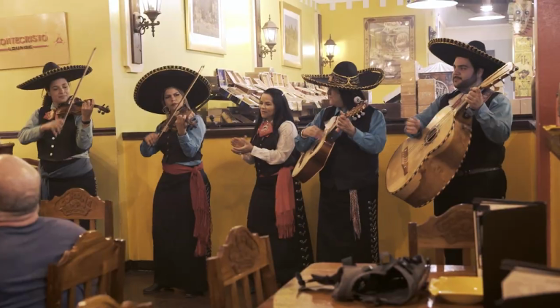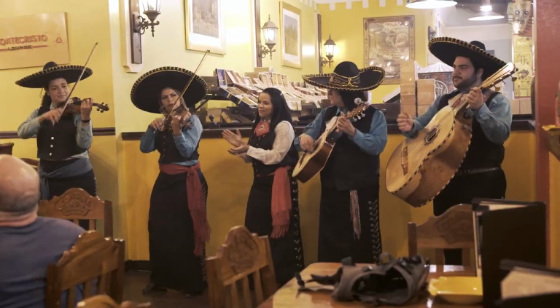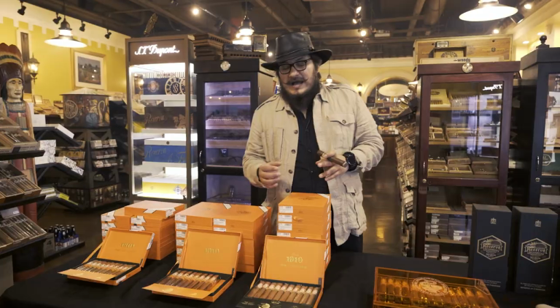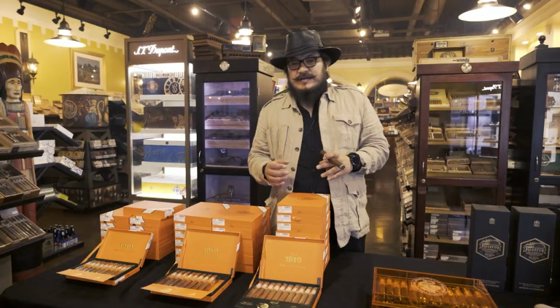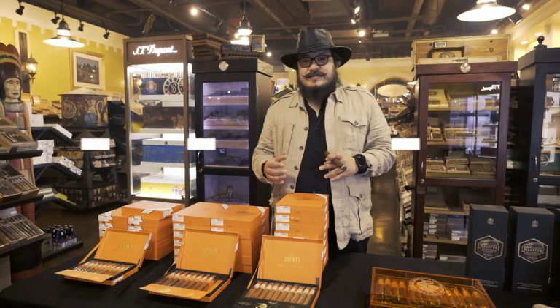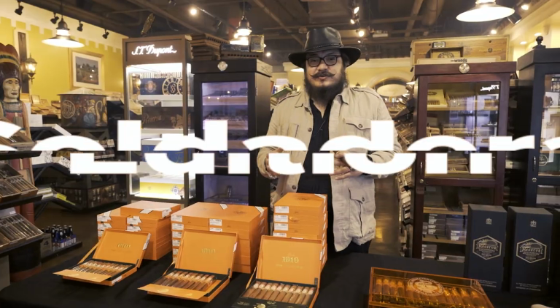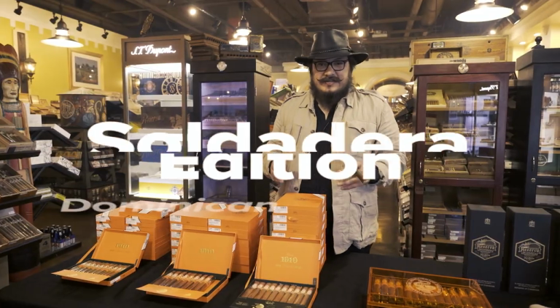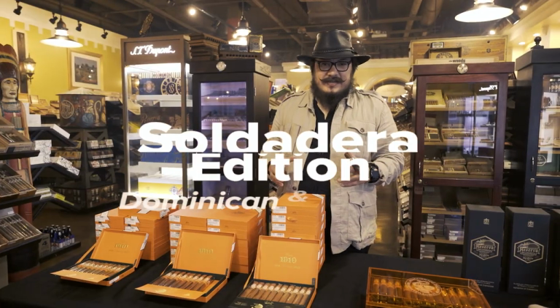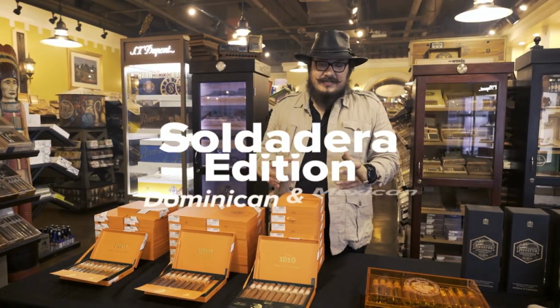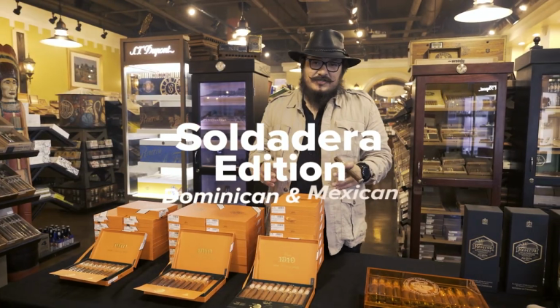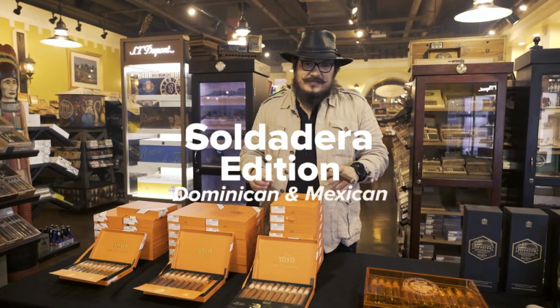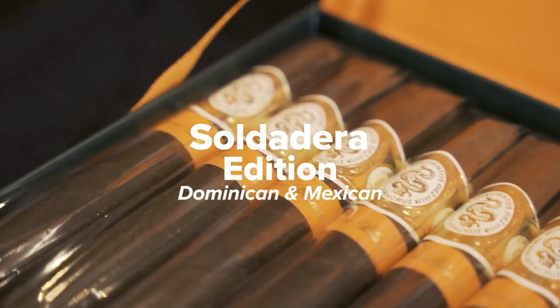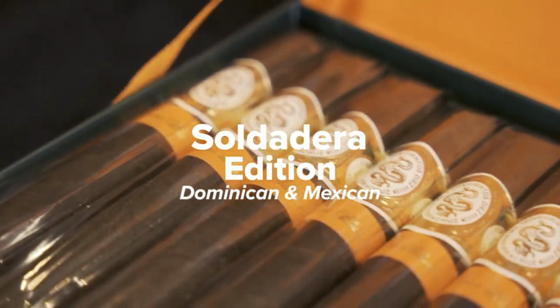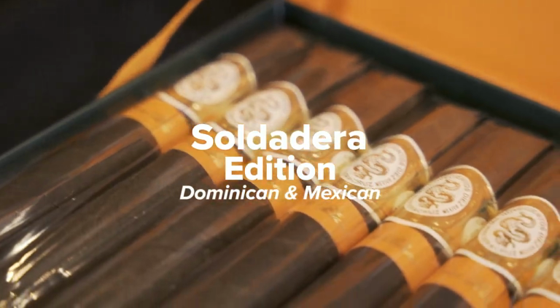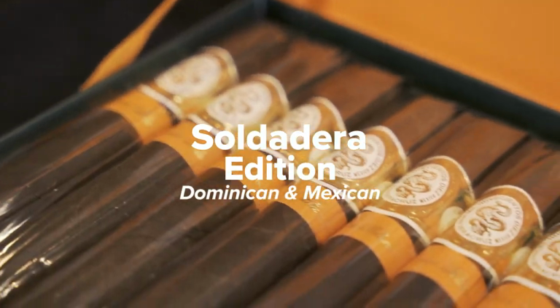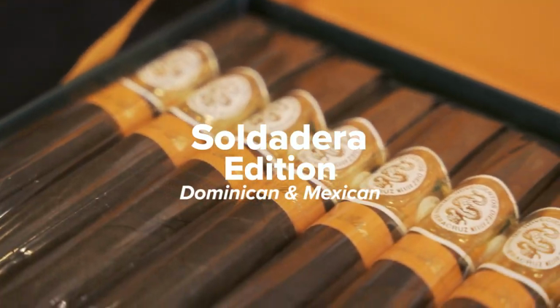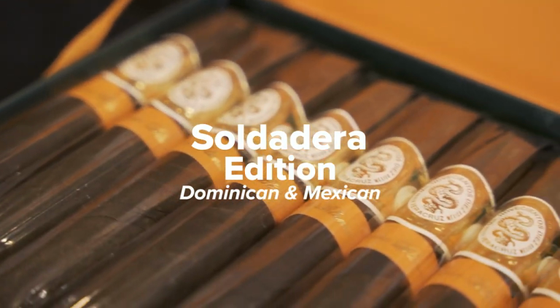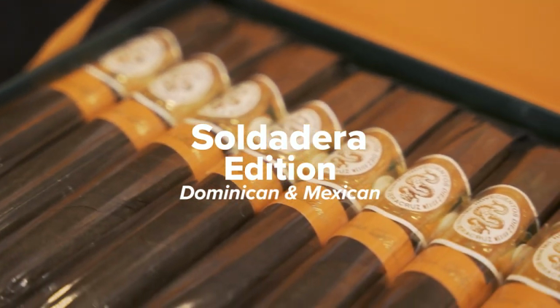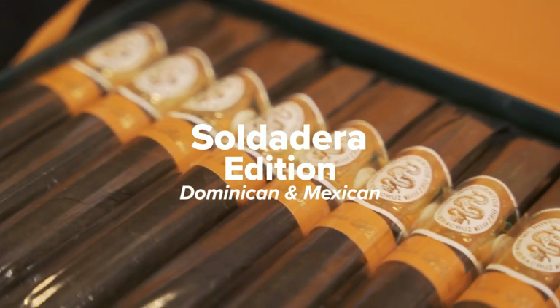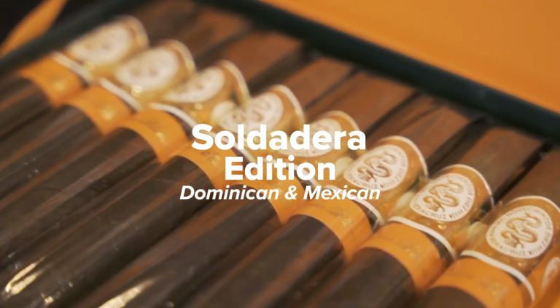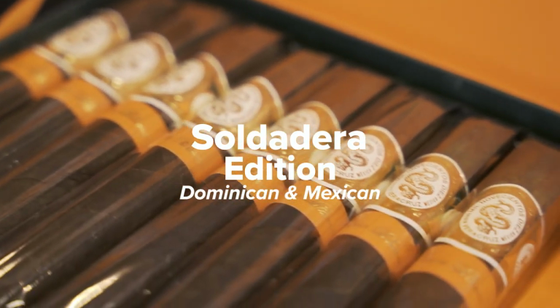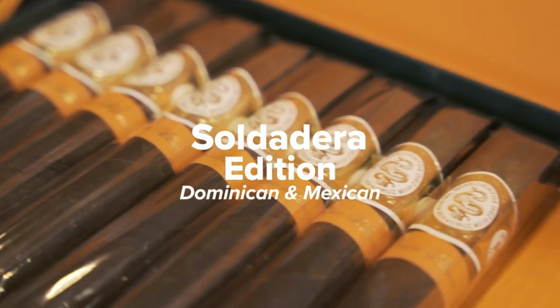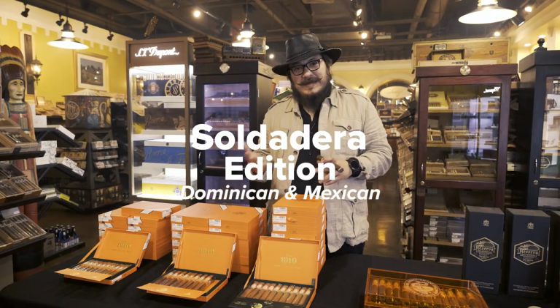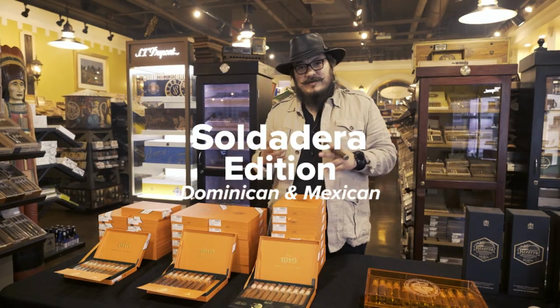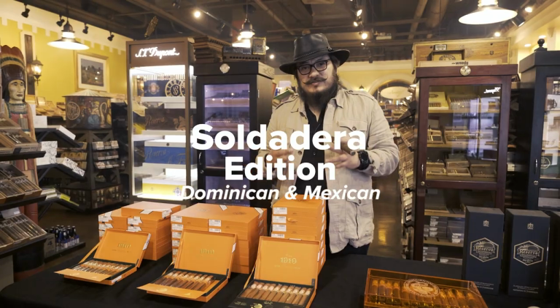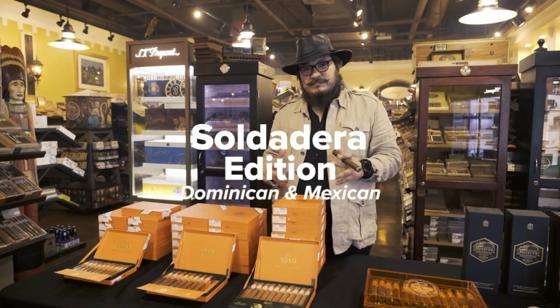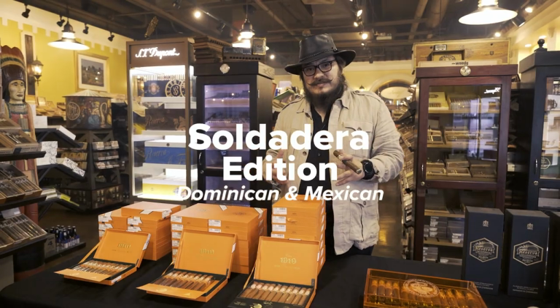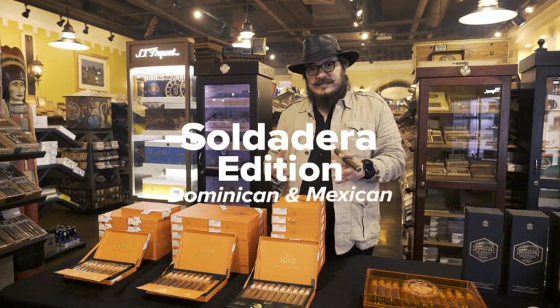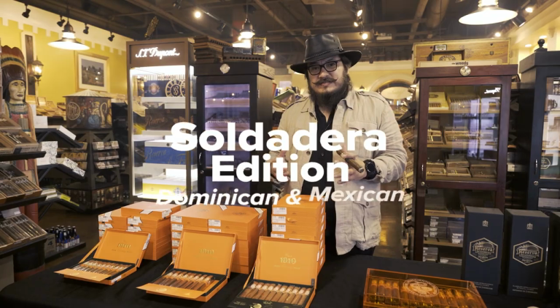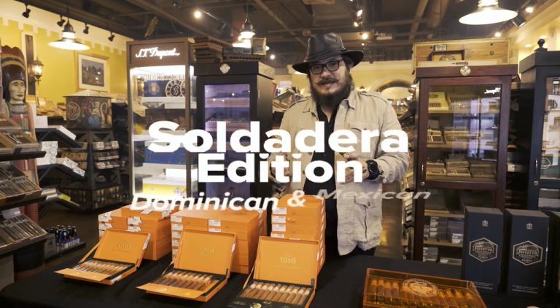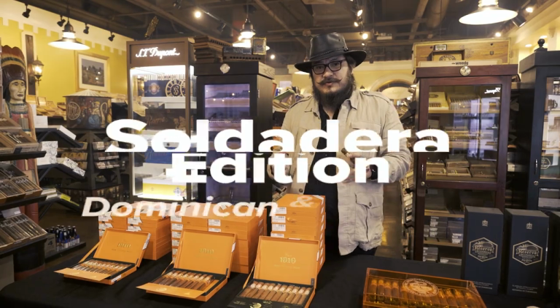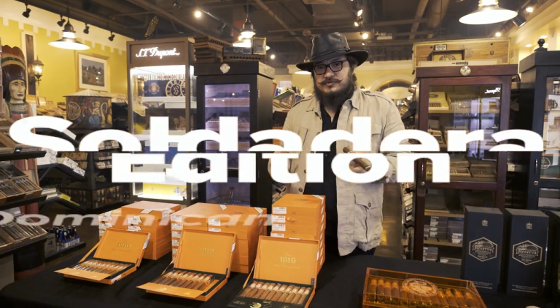And the soldadera edition is a white label with Dominican tobaccos and Mexican tobaccos.